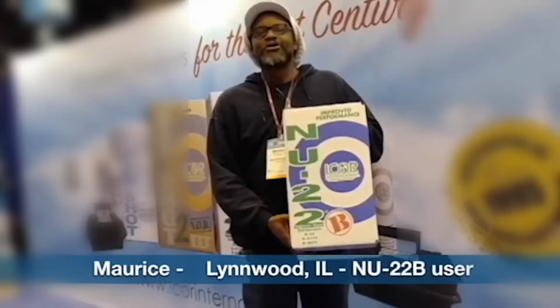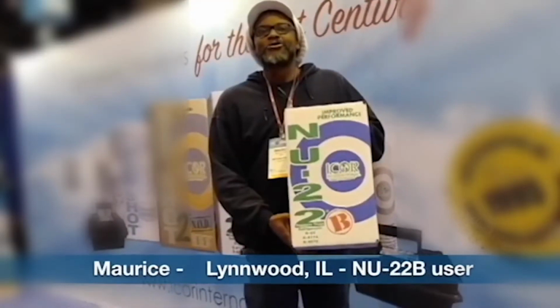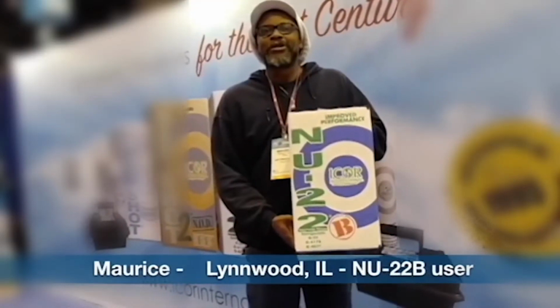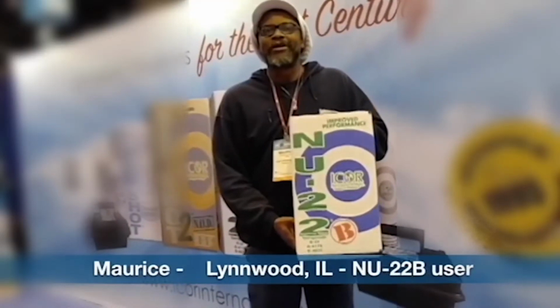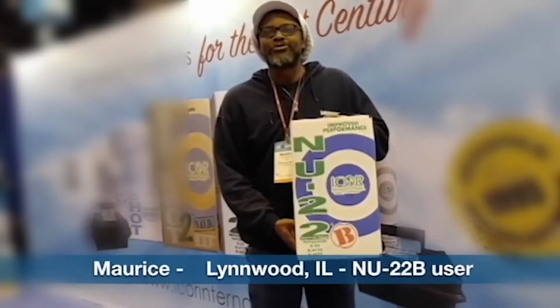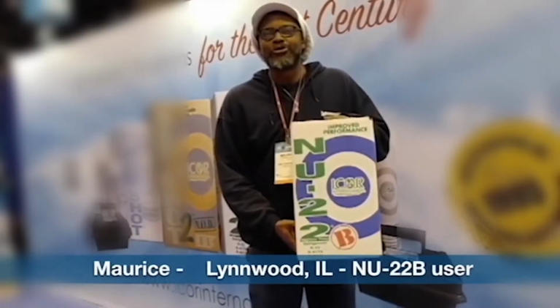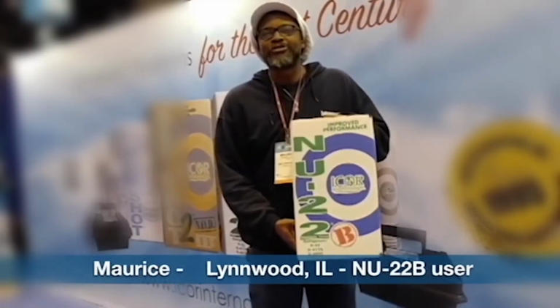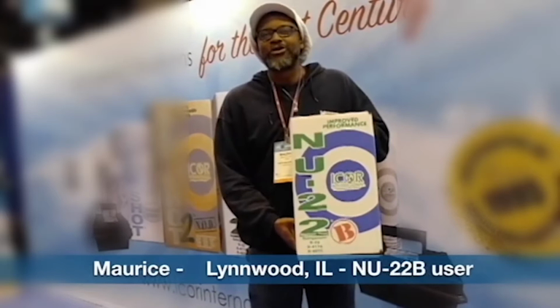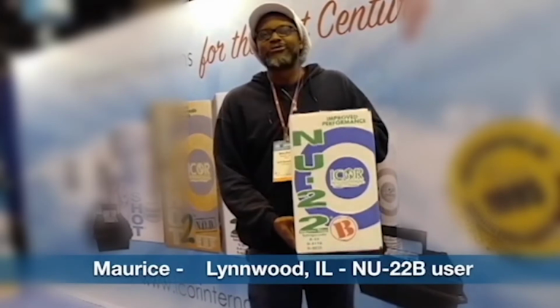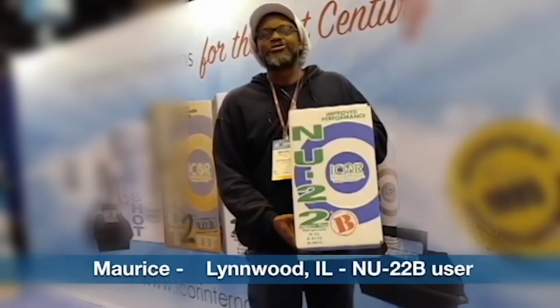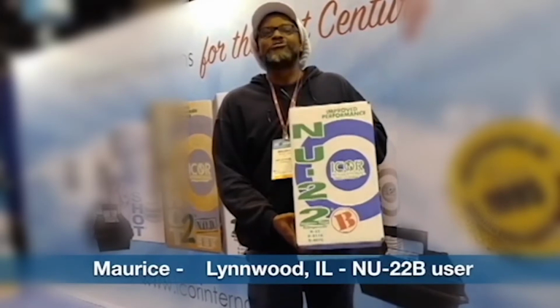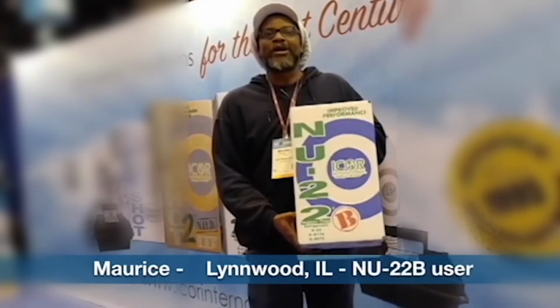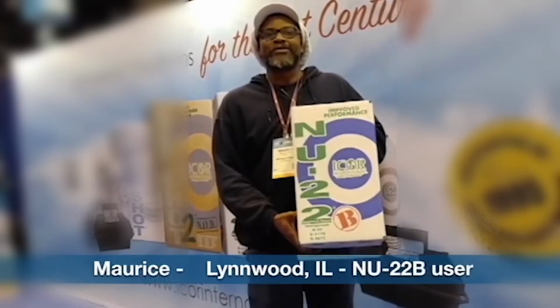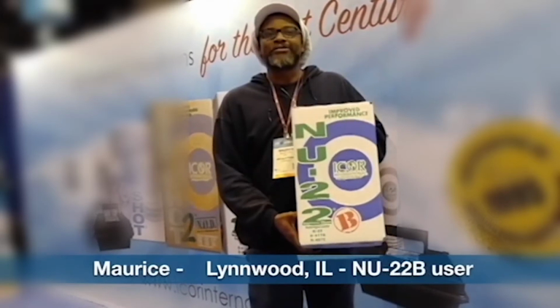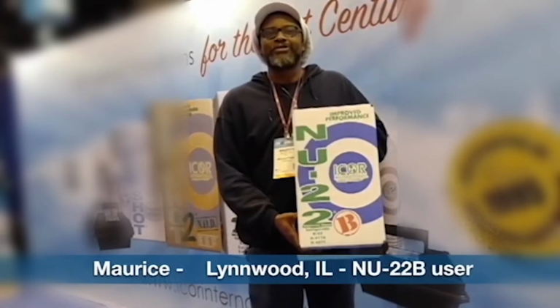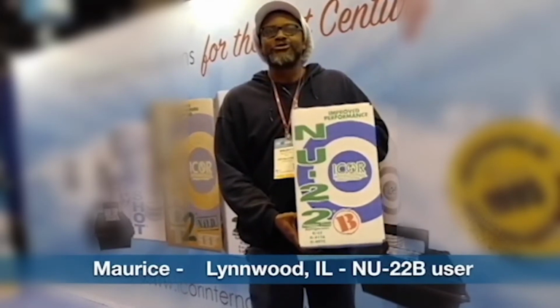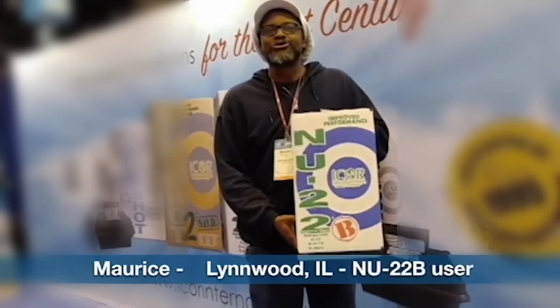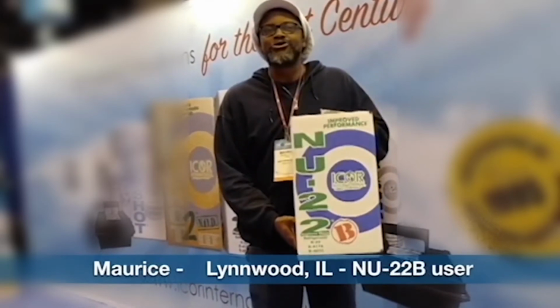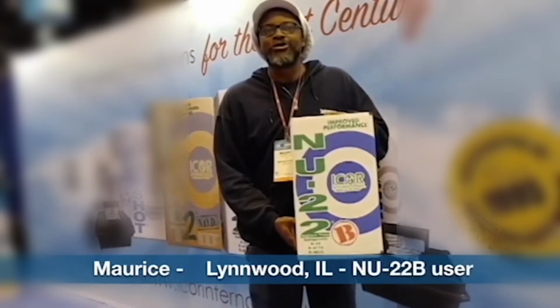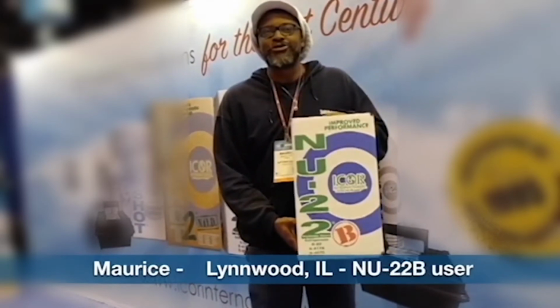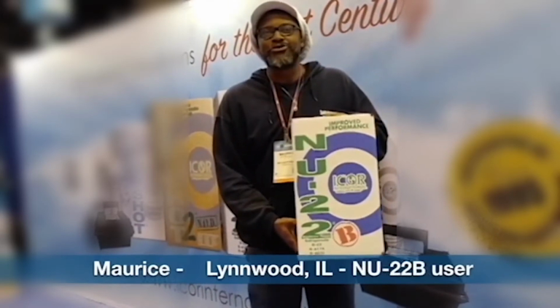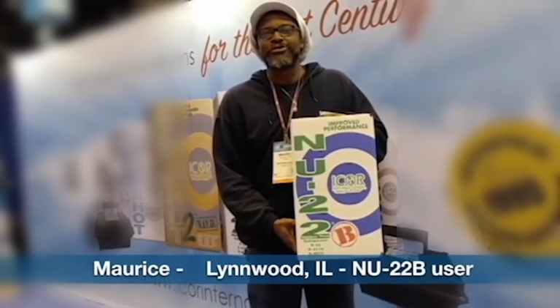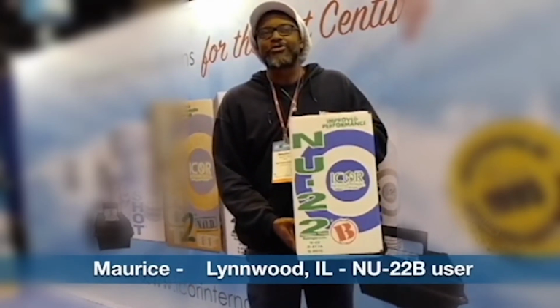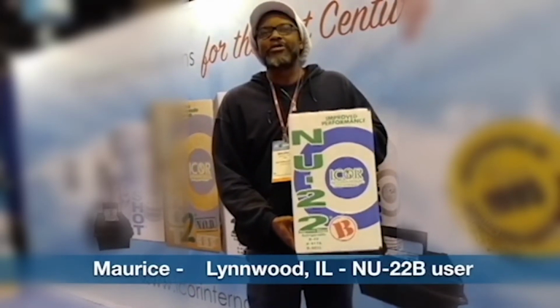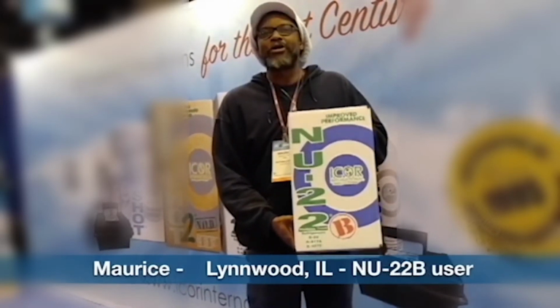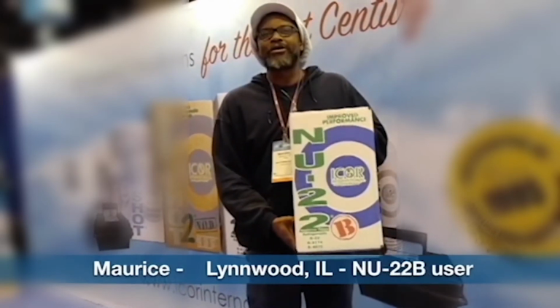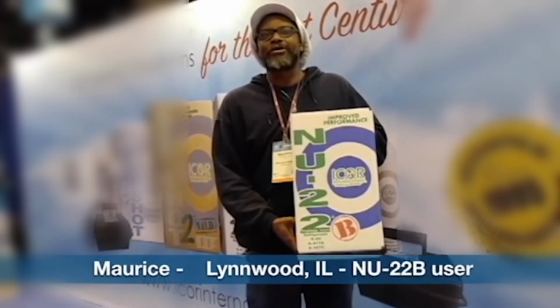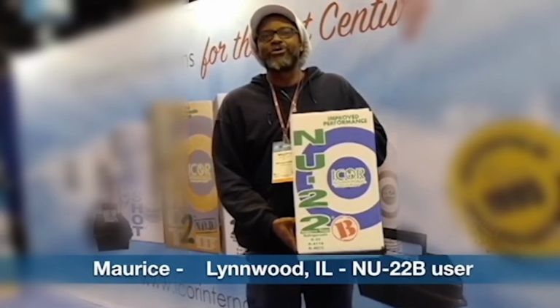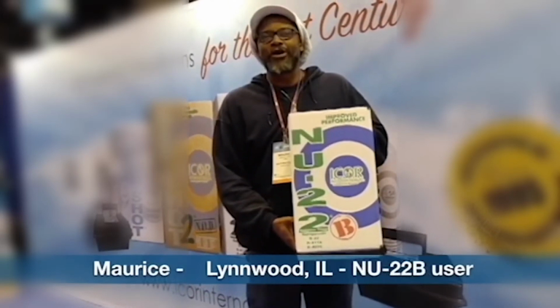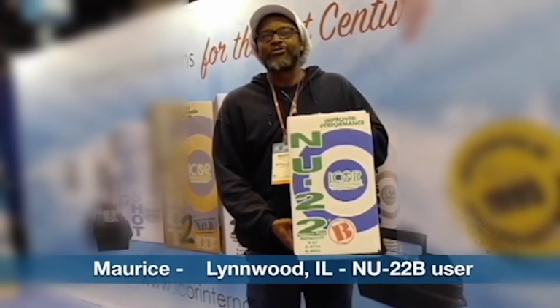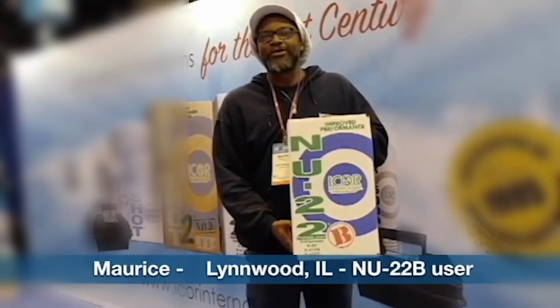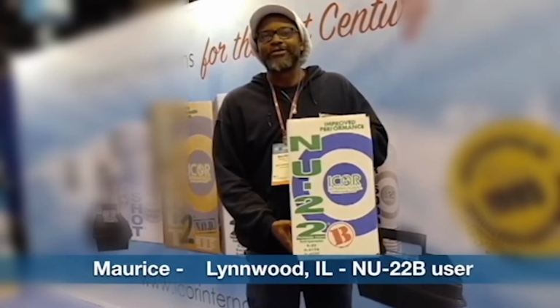Hello, my name is Maurice Smith from Smith & May. I use New 22 — it's a great product and we recommend it.